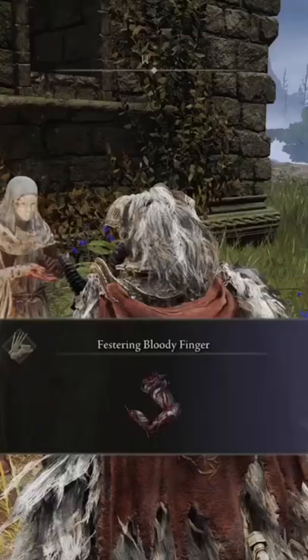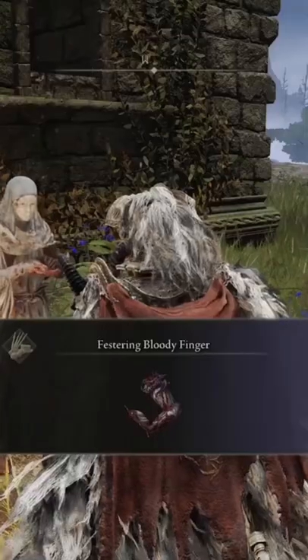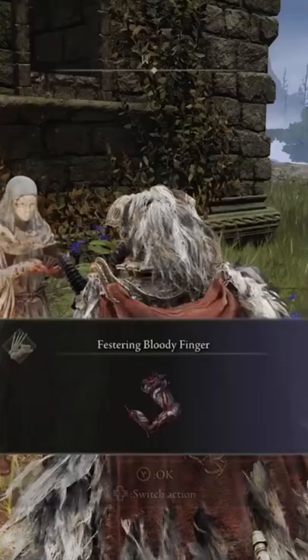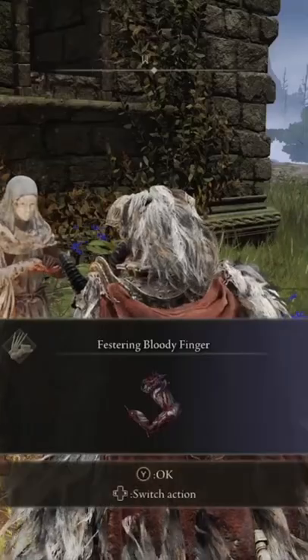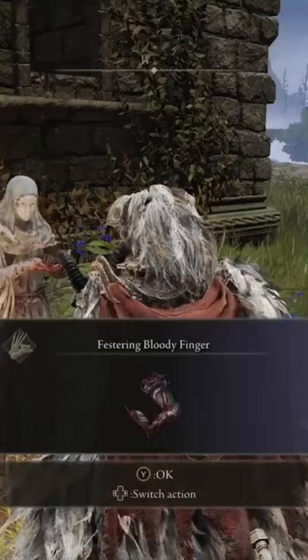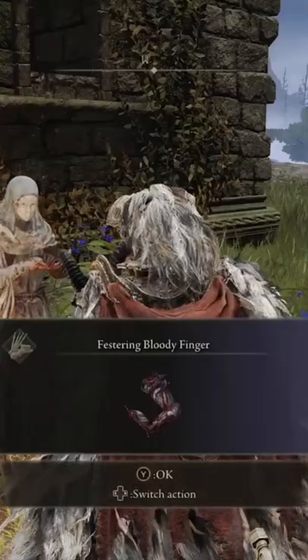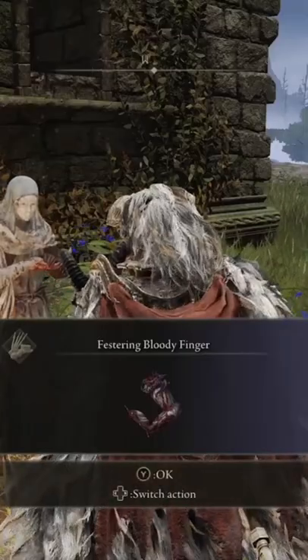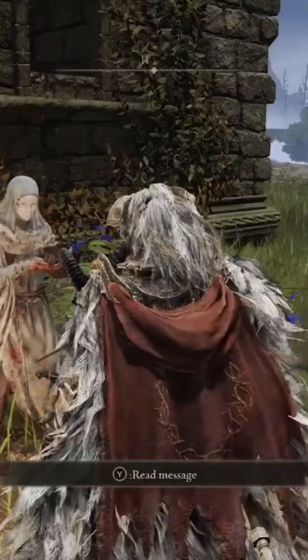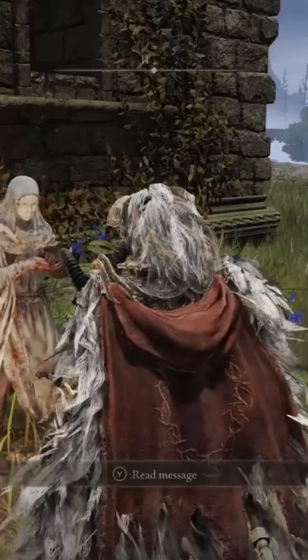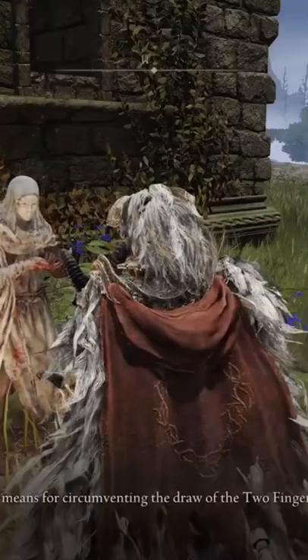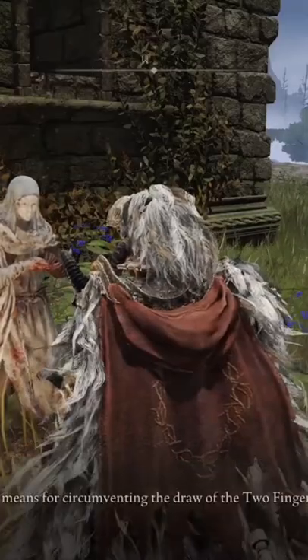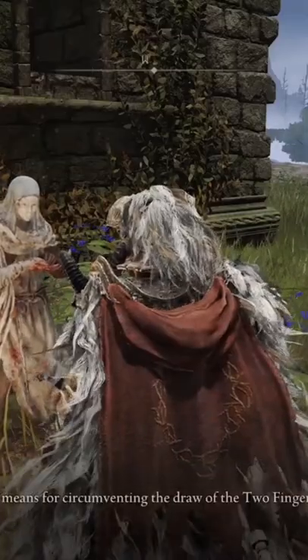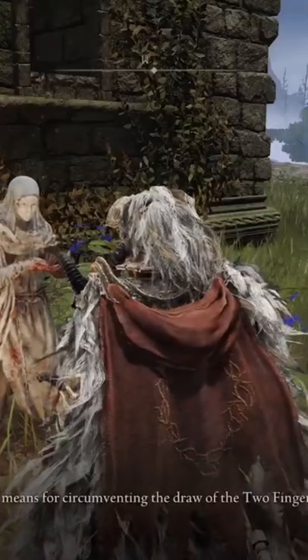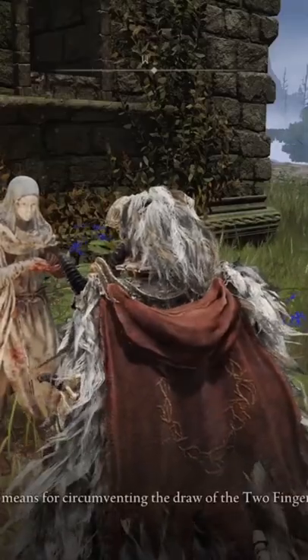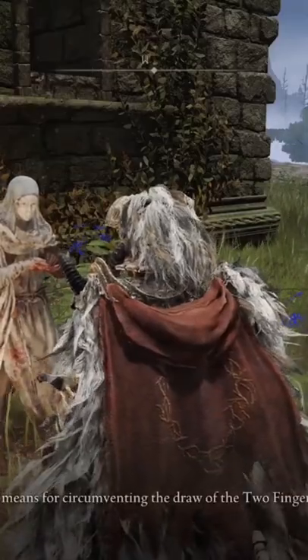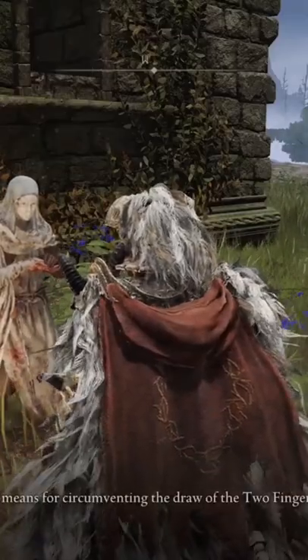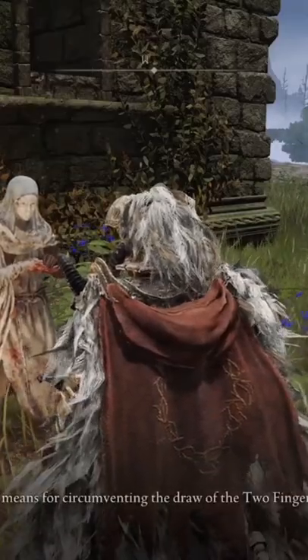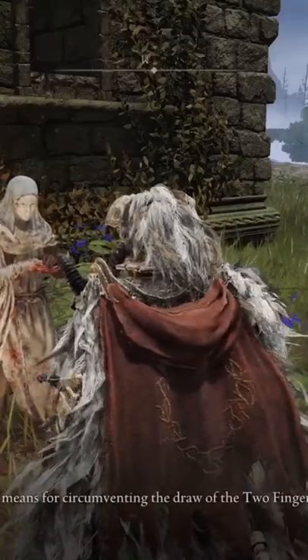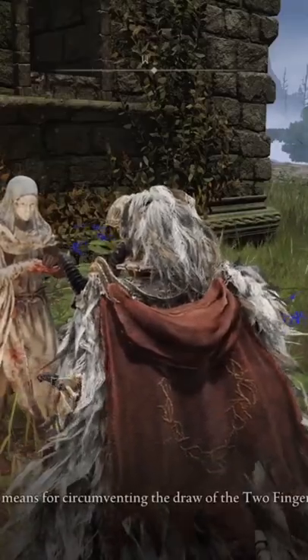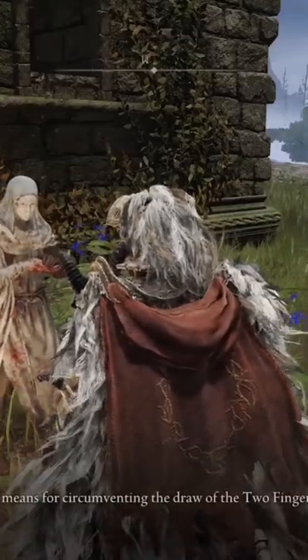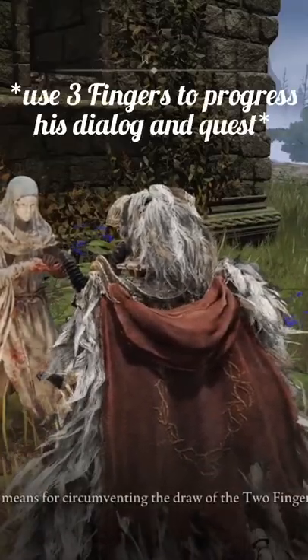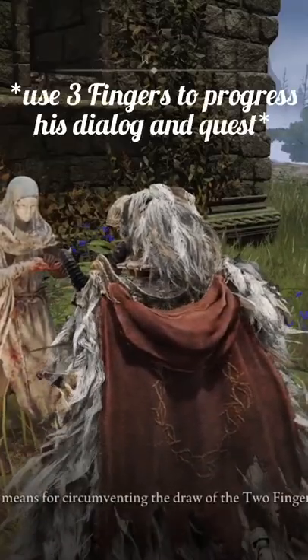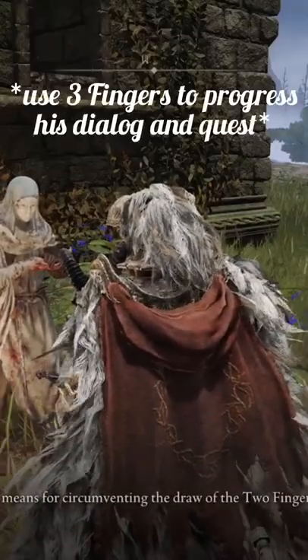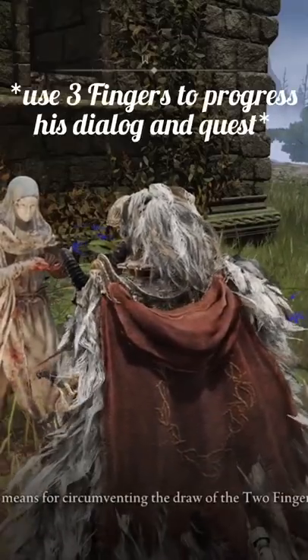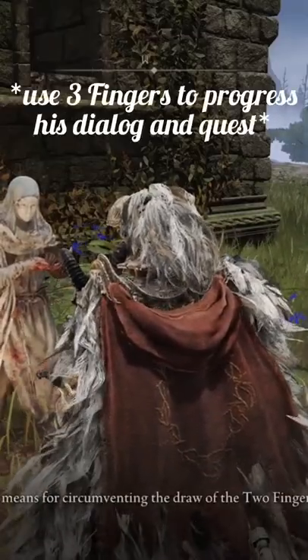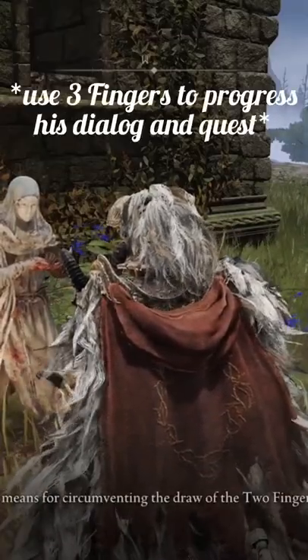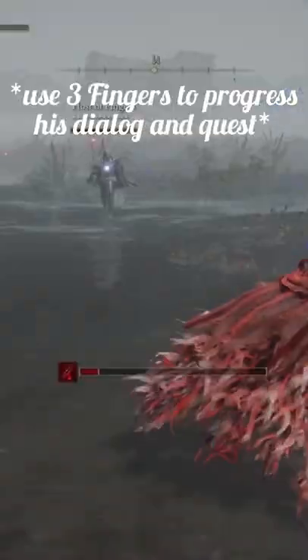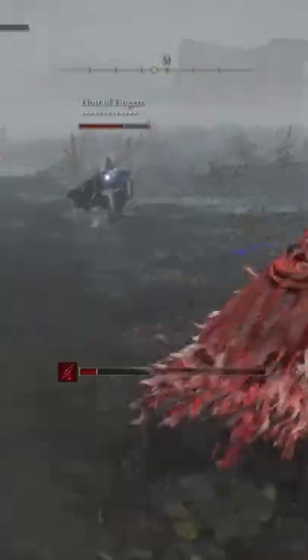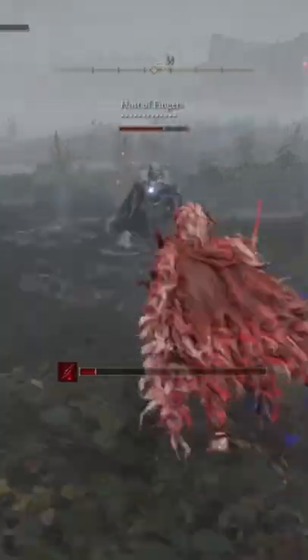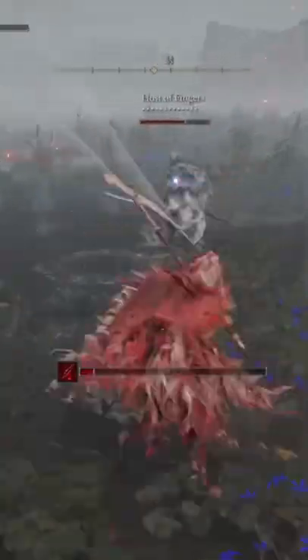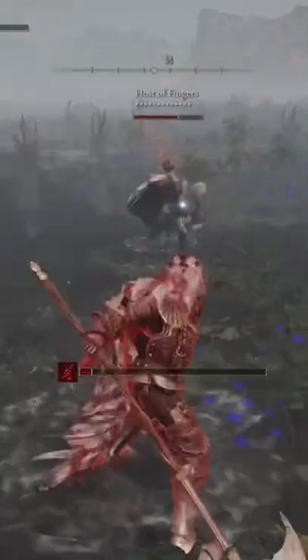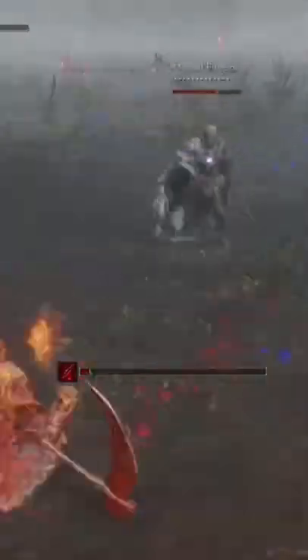Once you meet him there, go through all of his dialogue and he will give you festering bloody fingers. You have to use the festering fingers three times — thankfully he gives you five.